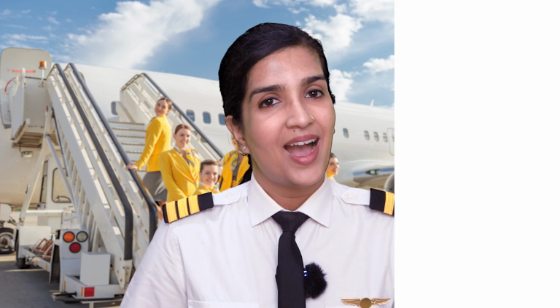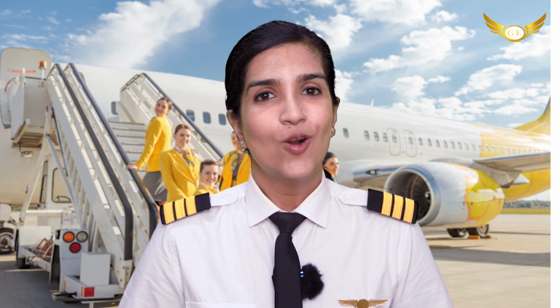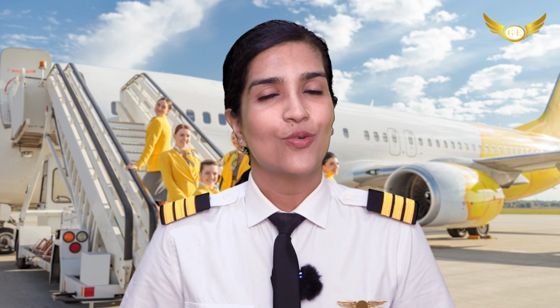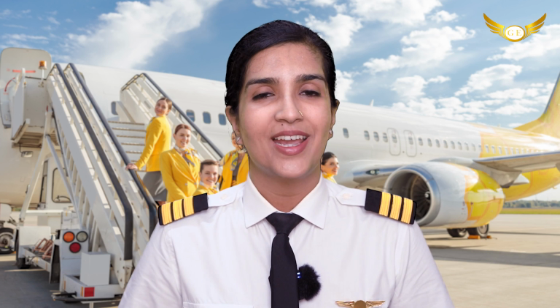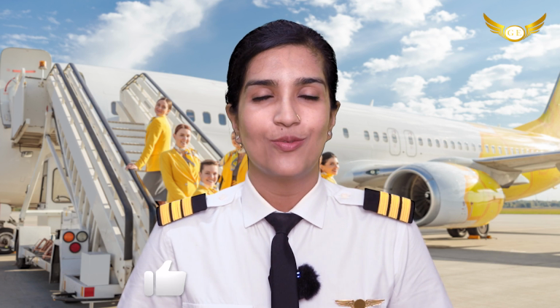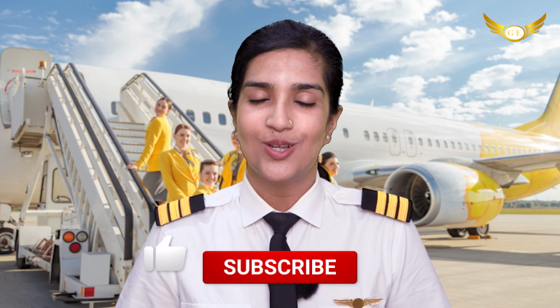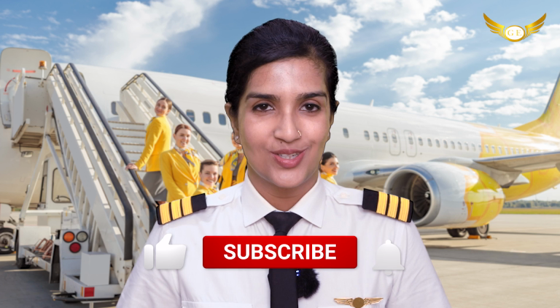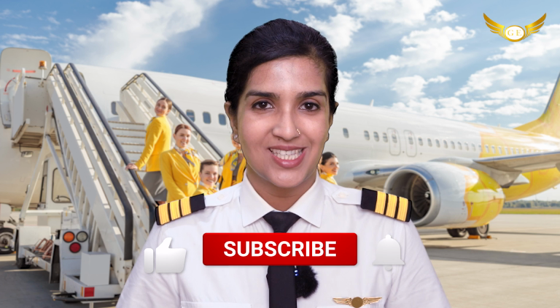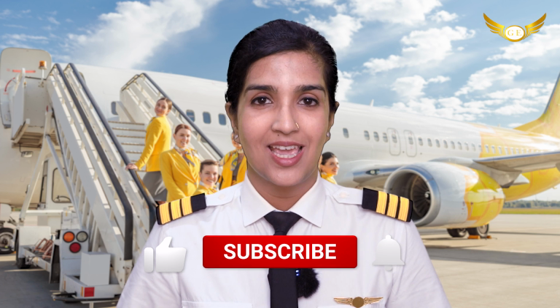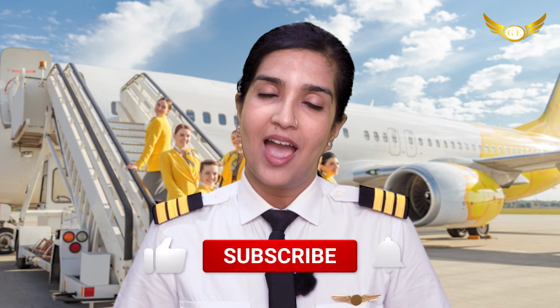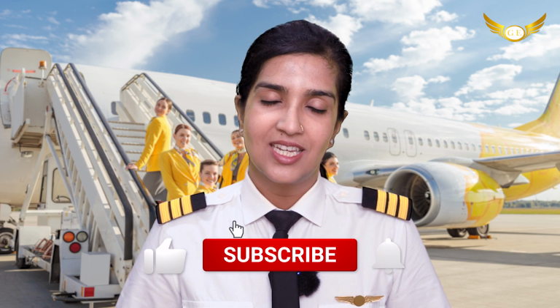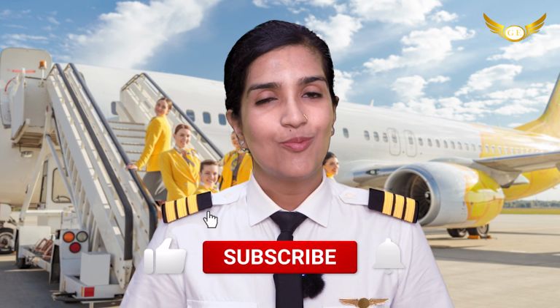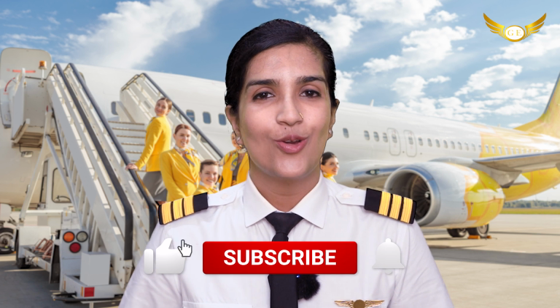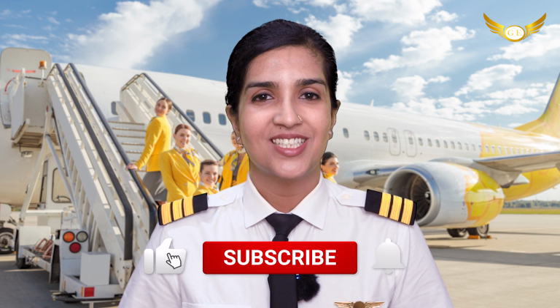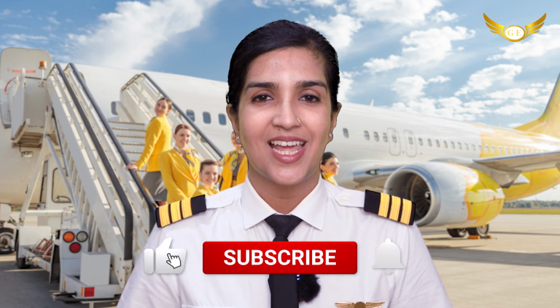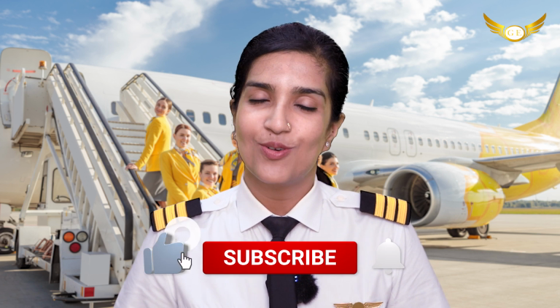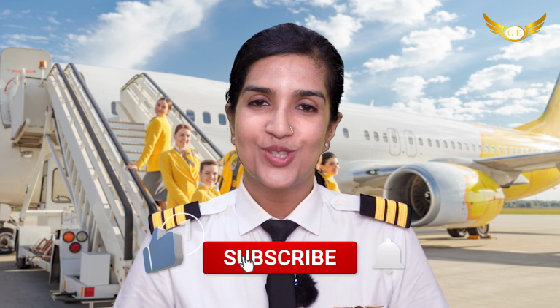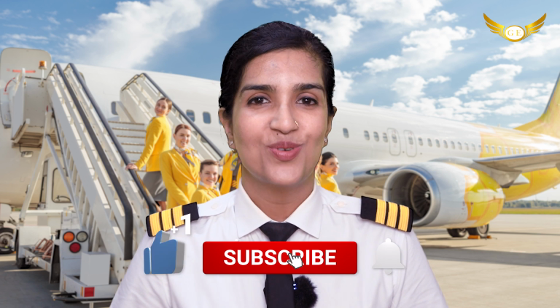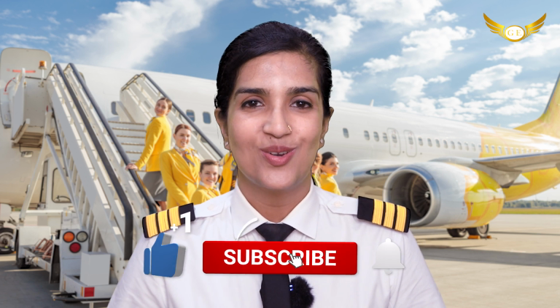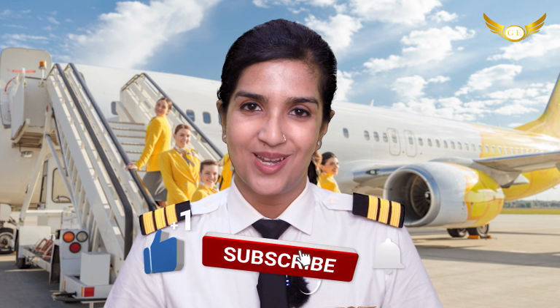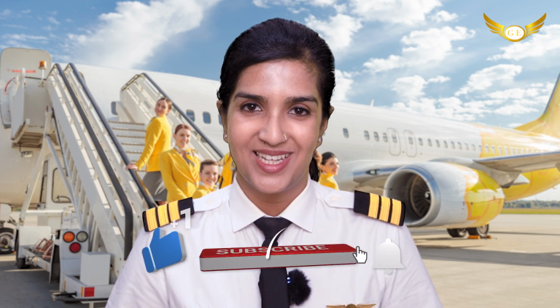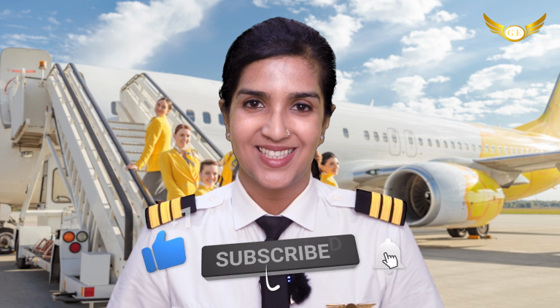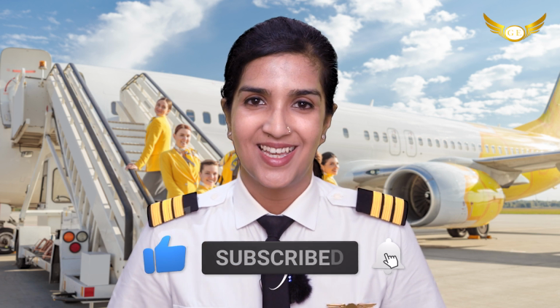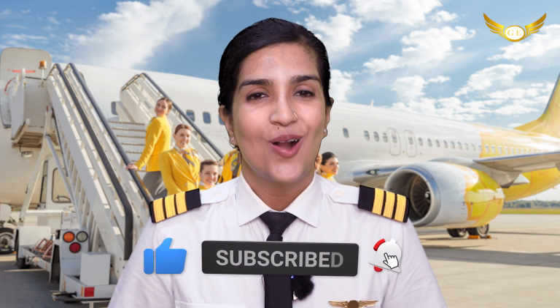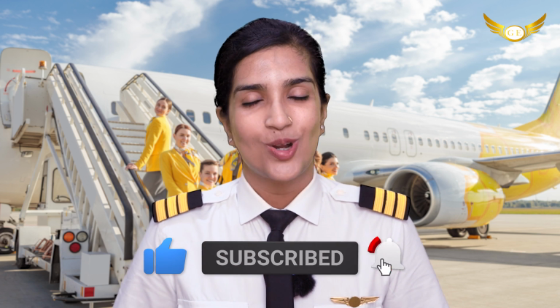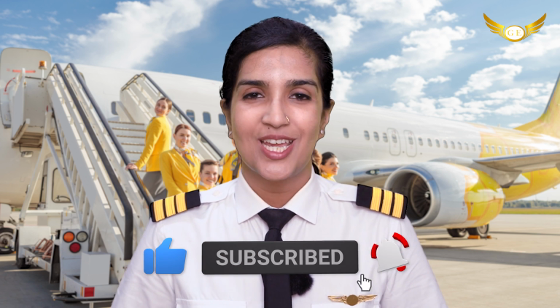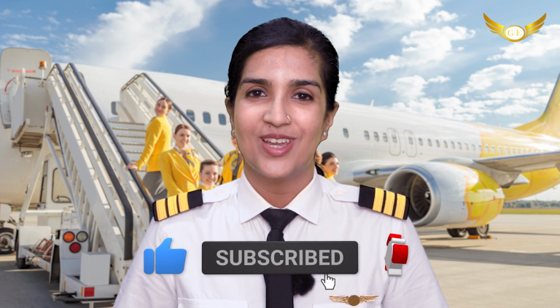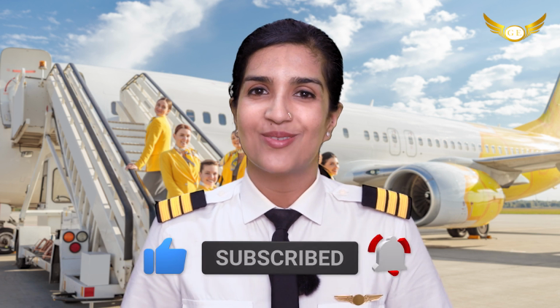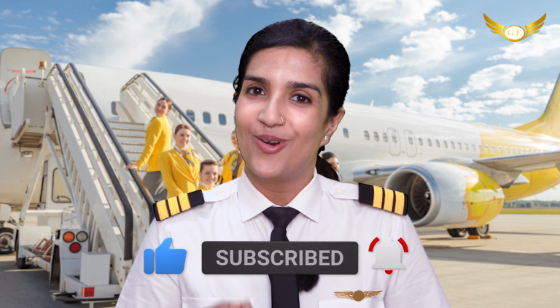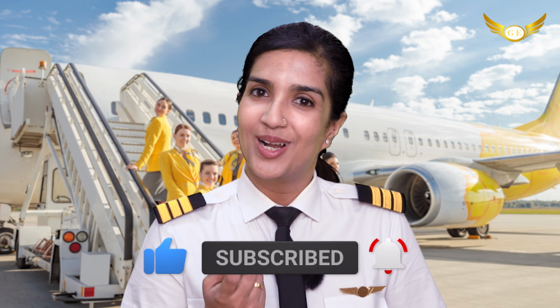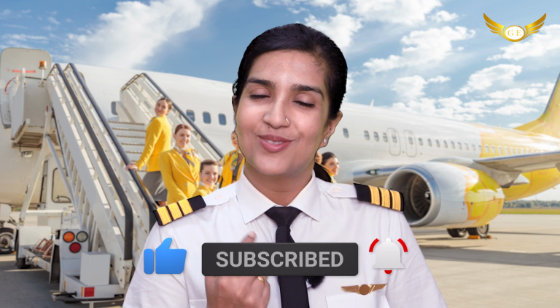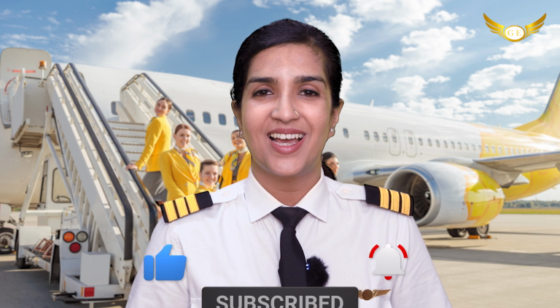I hope you find our videos interesting. Keep following our channel for more such videos and updates. Come, let's fly!